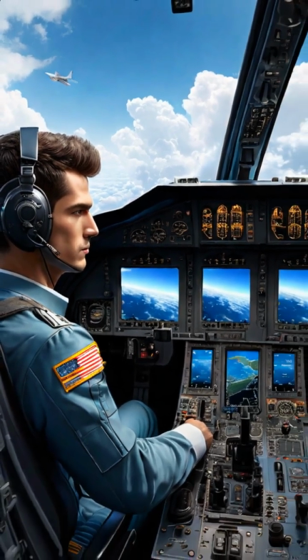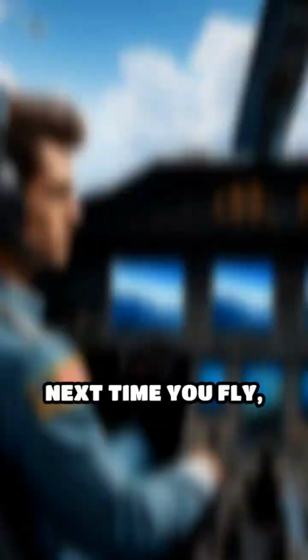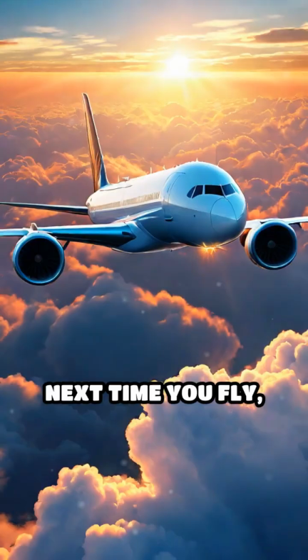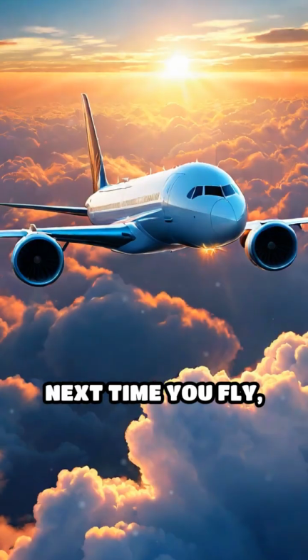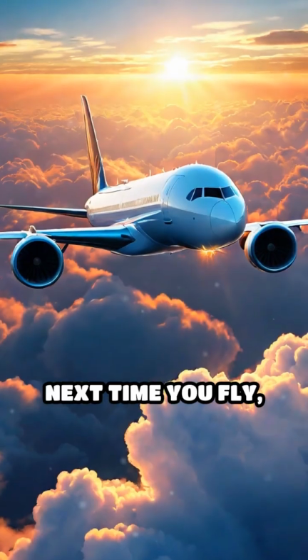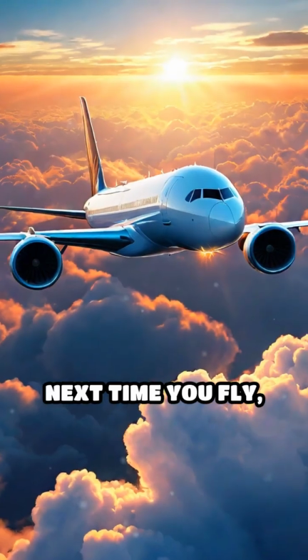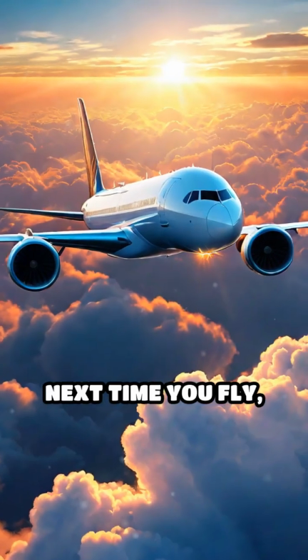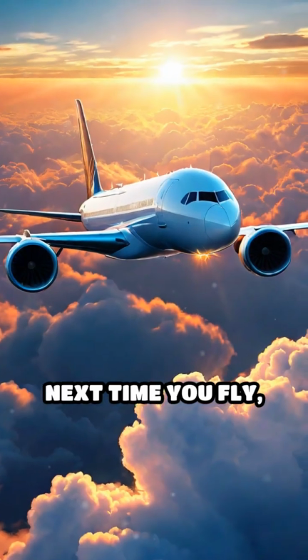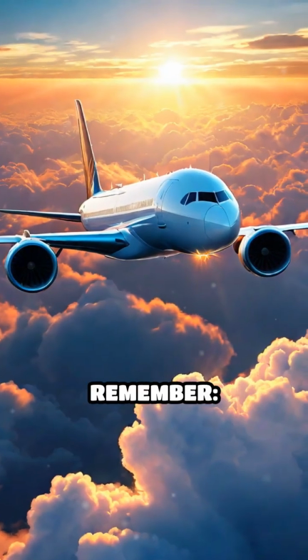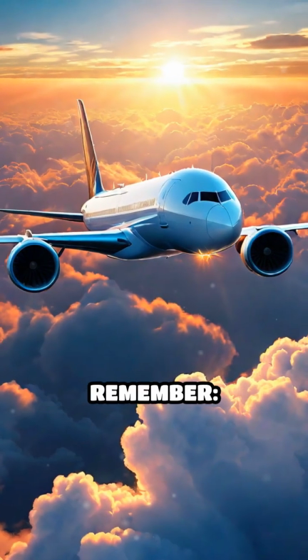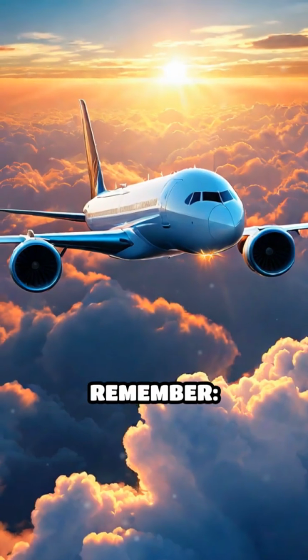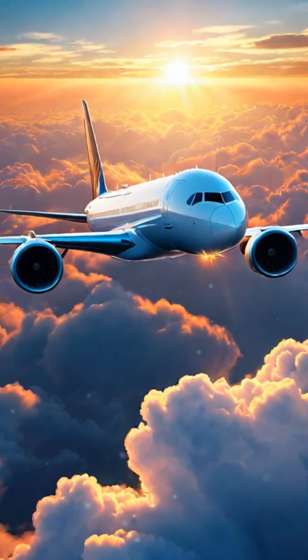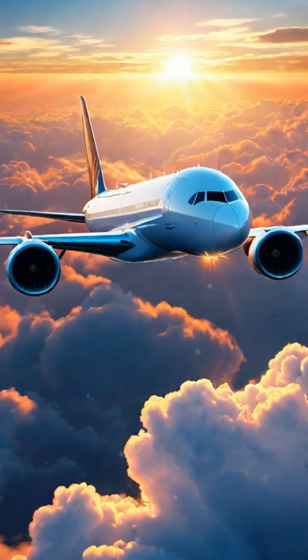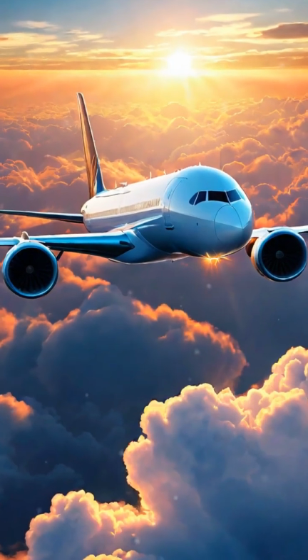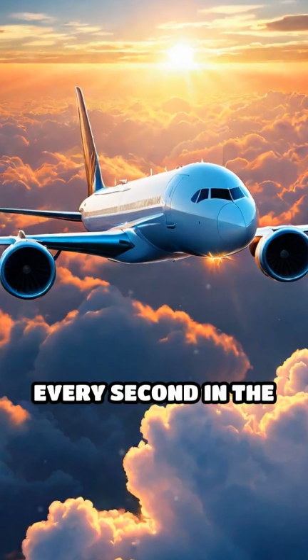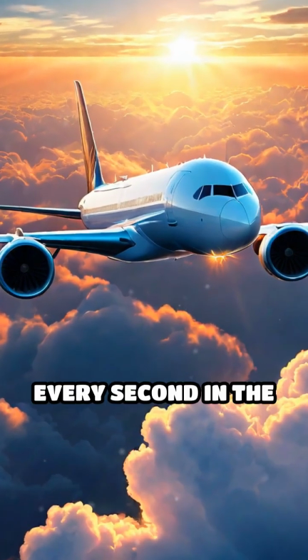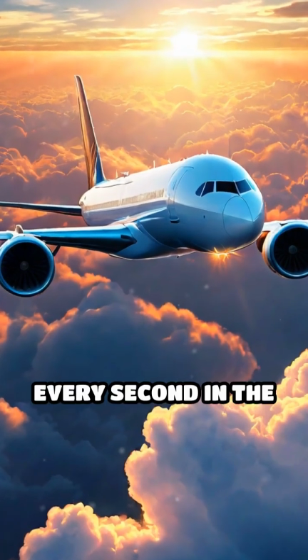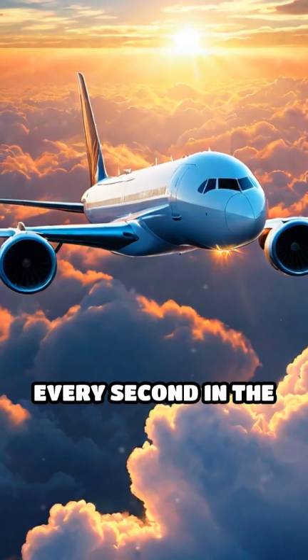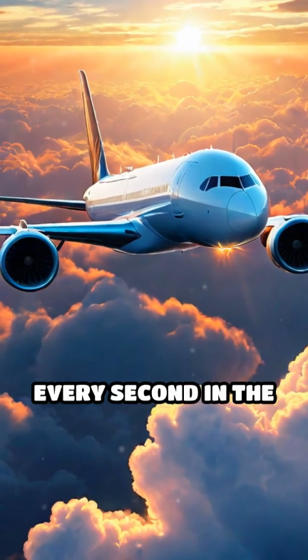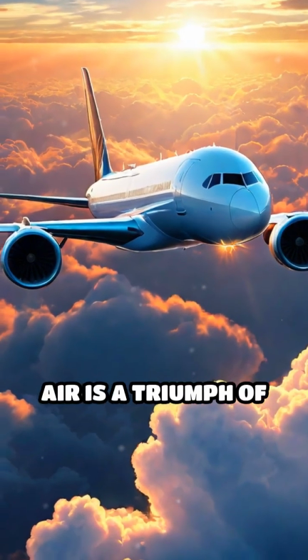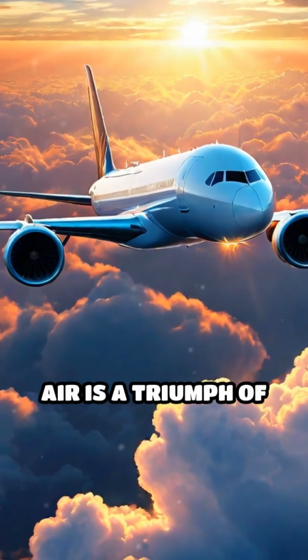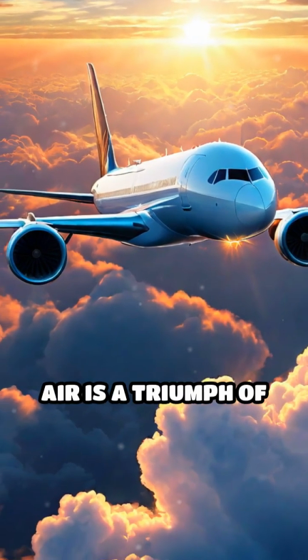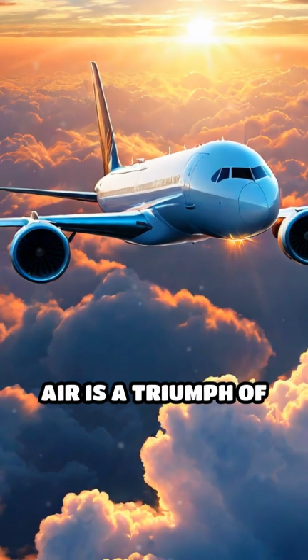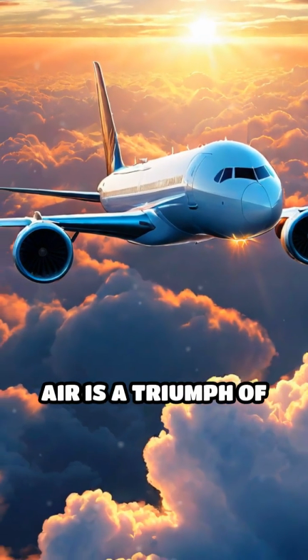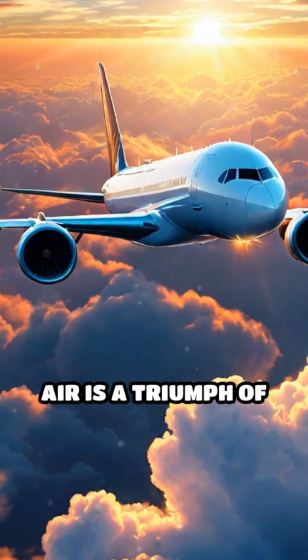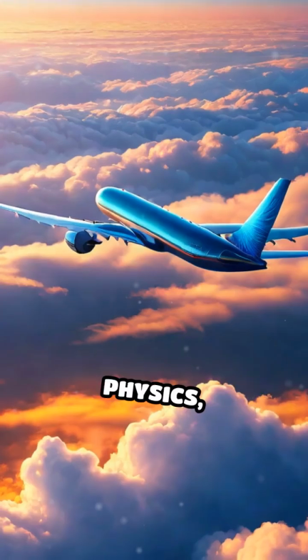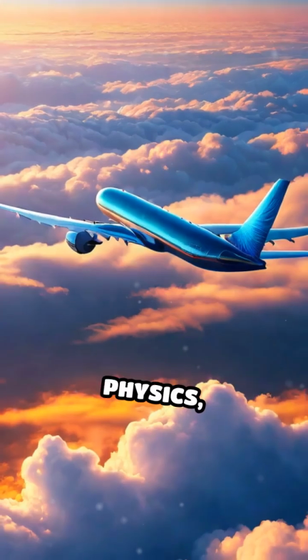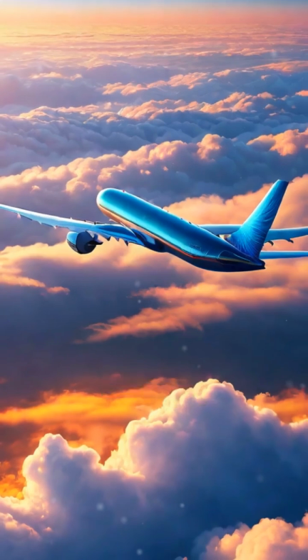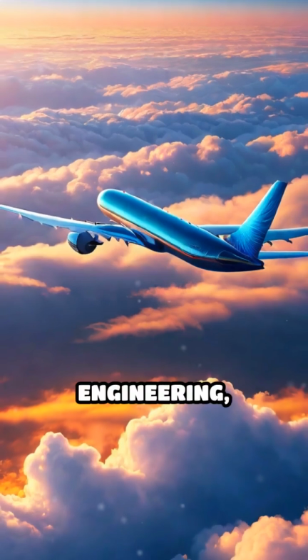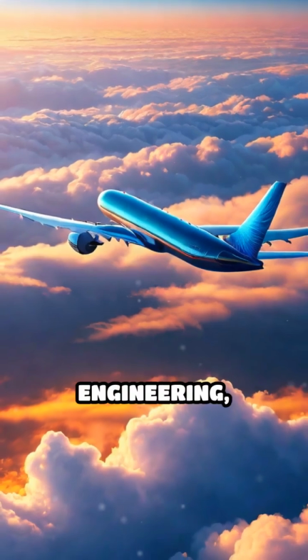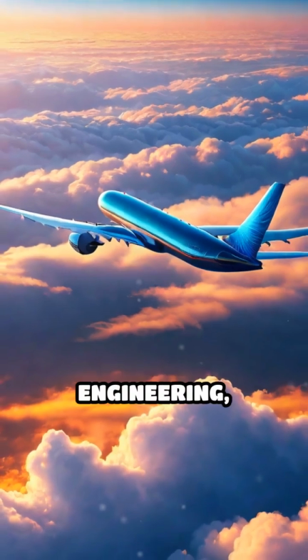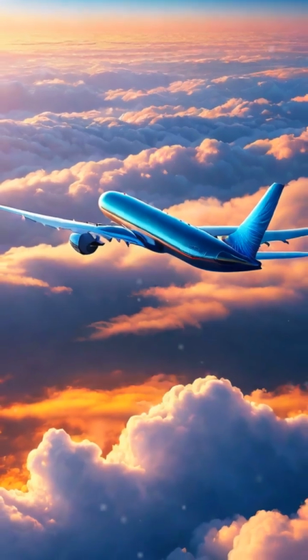Next time you fly, remember: every second in the air is a triumph of physics, engineering, and human ingenuity working seamlessly together.